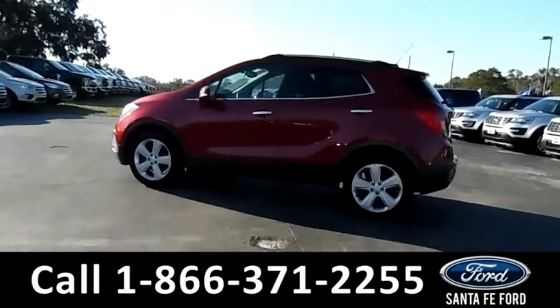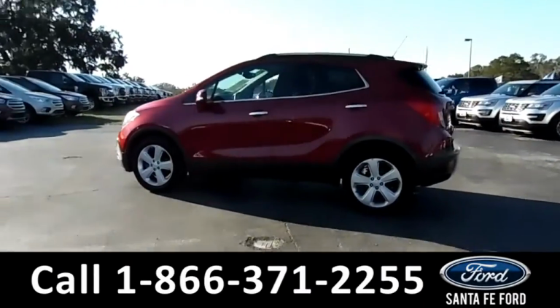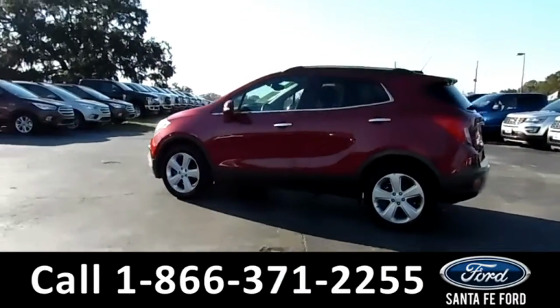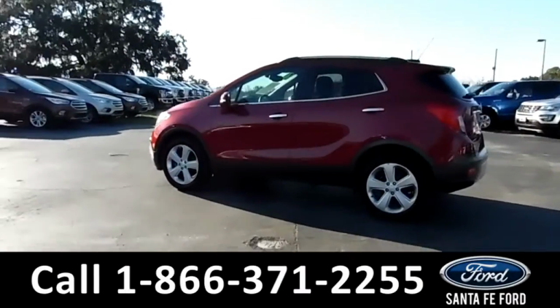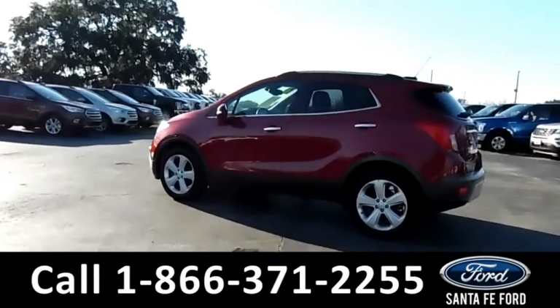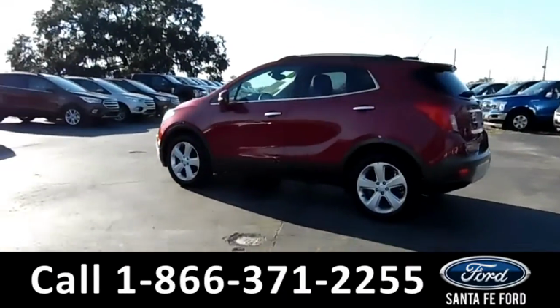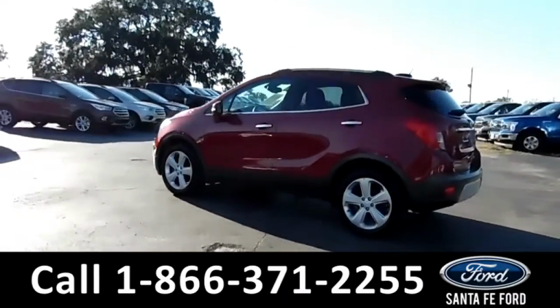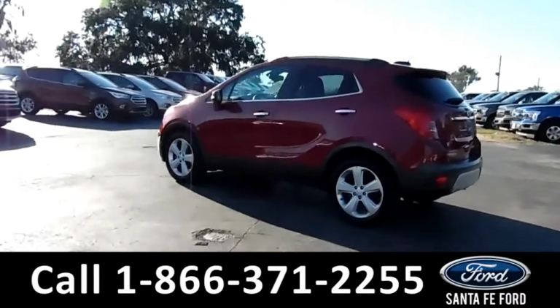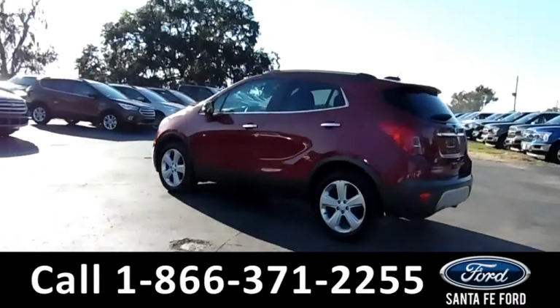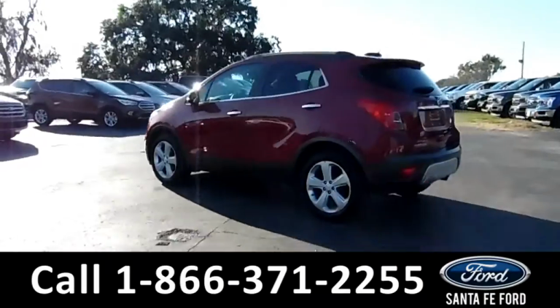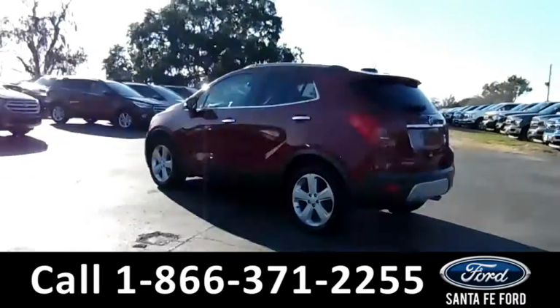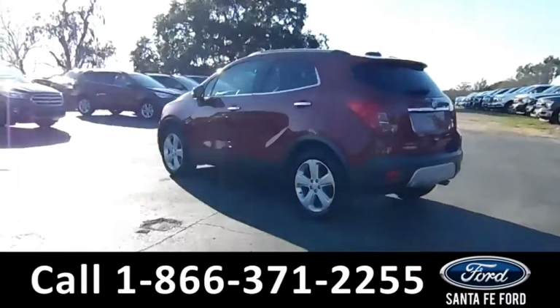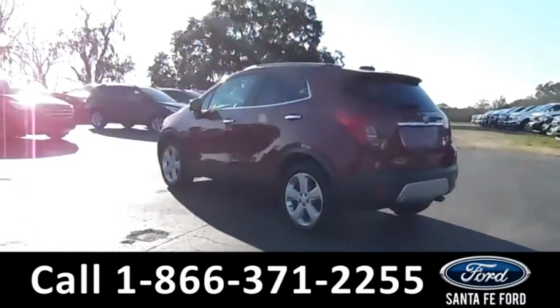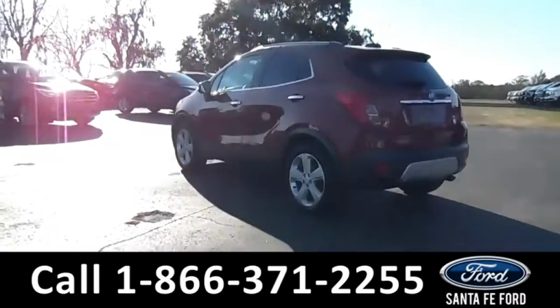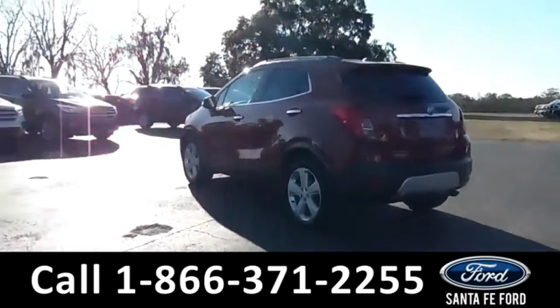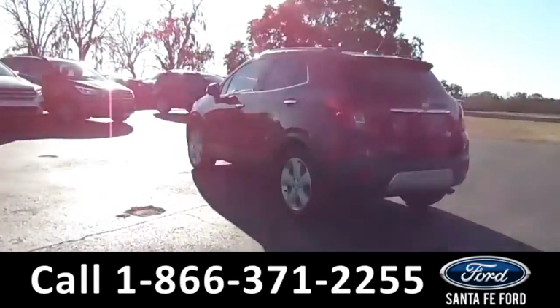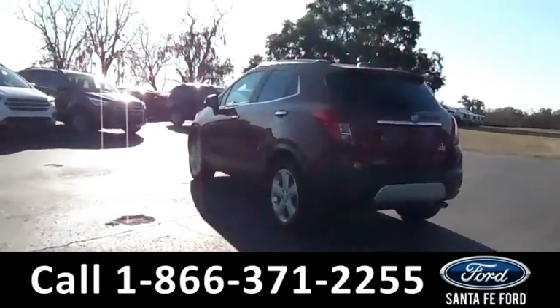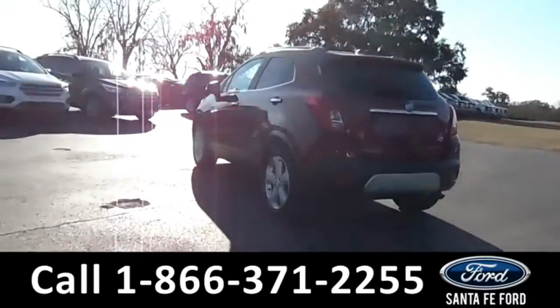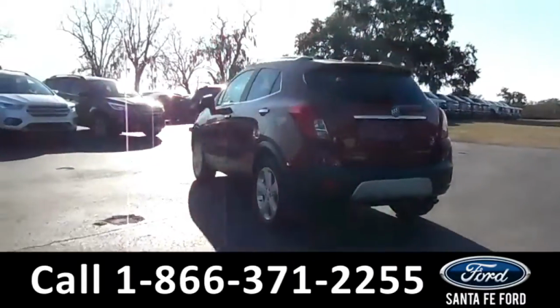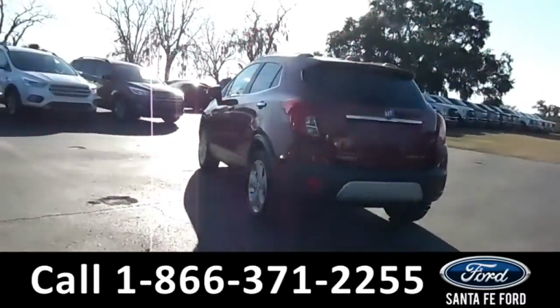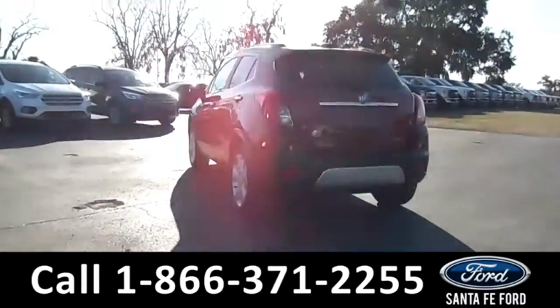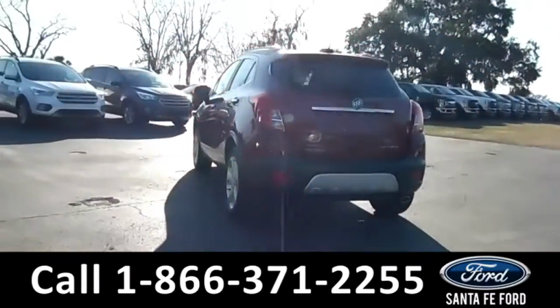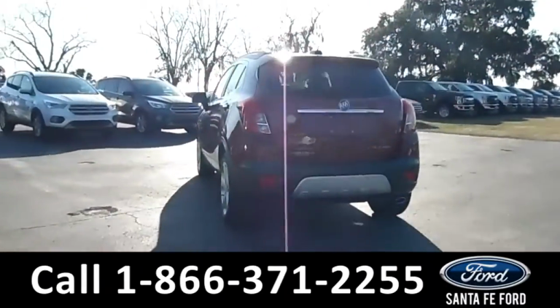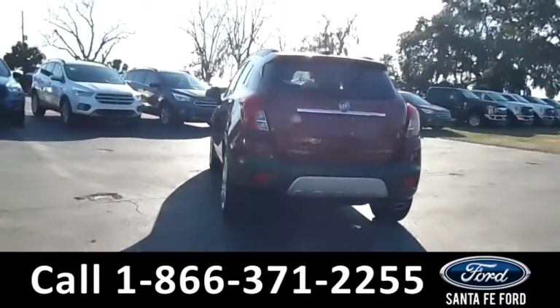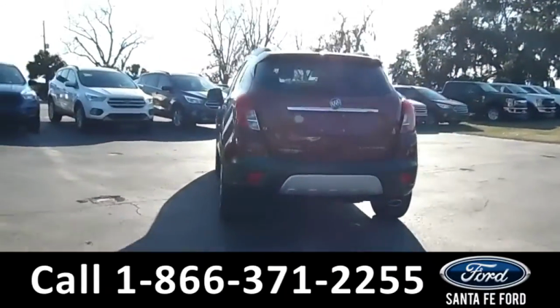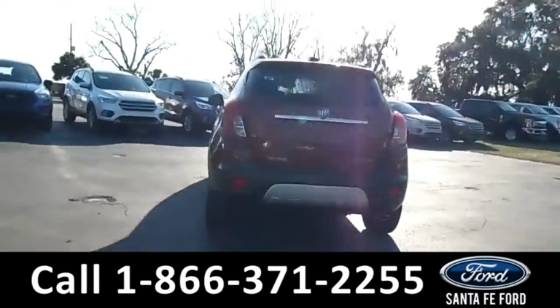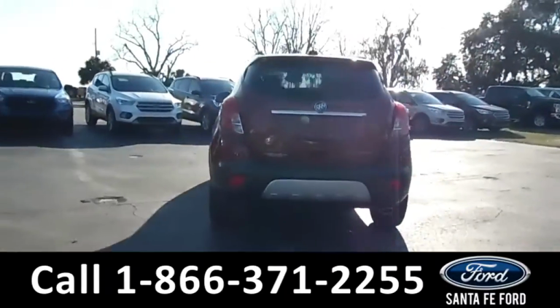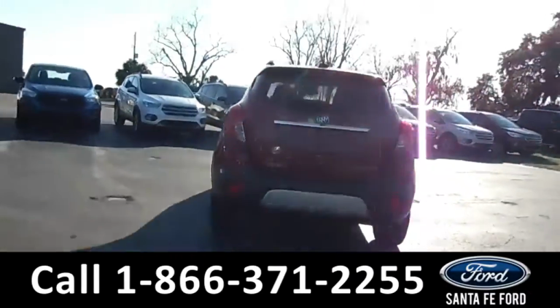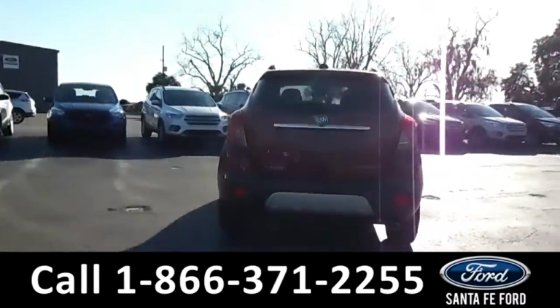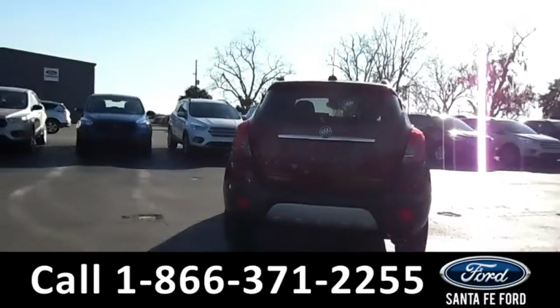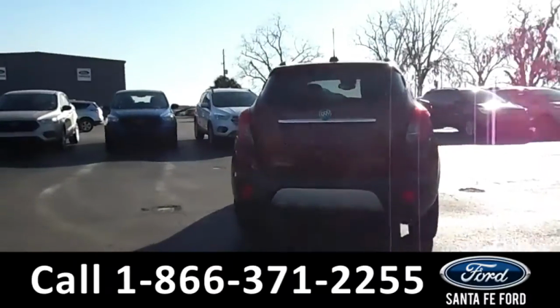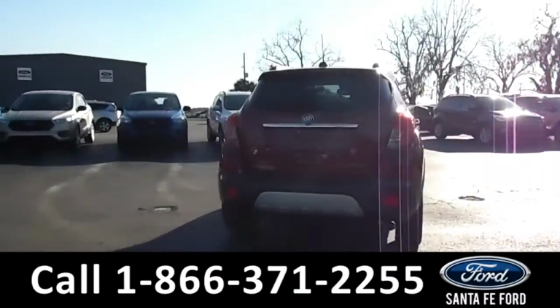For more information on this particular vehicle, please visit our website at SantafeFord.com or call us at the number listed below.